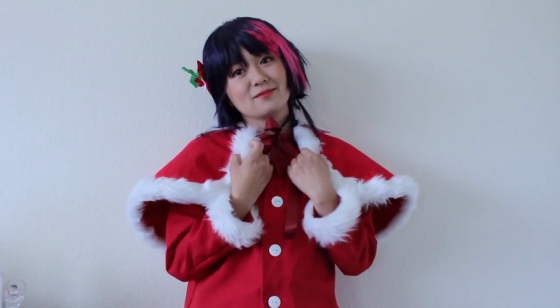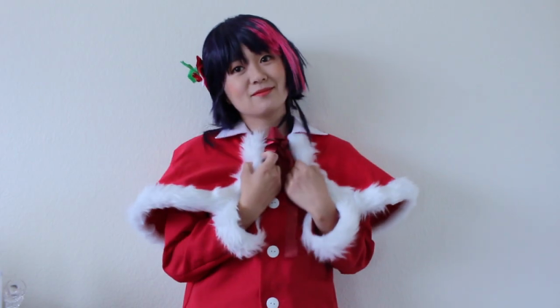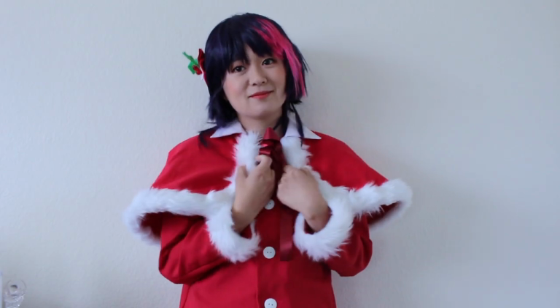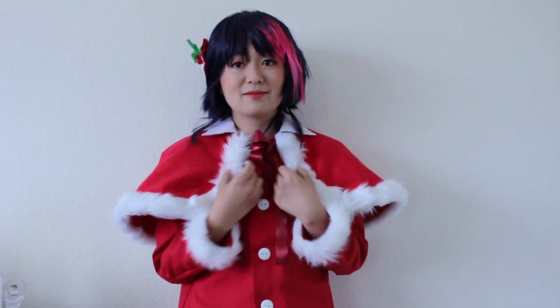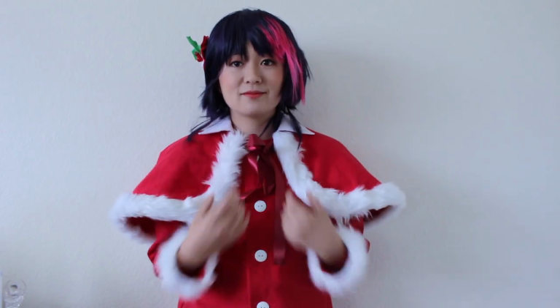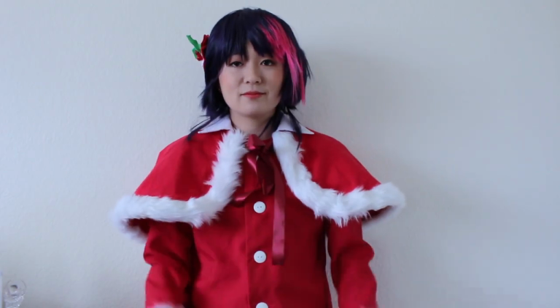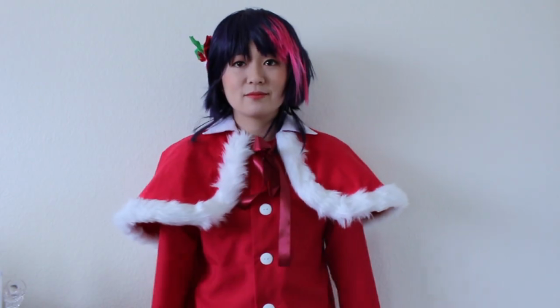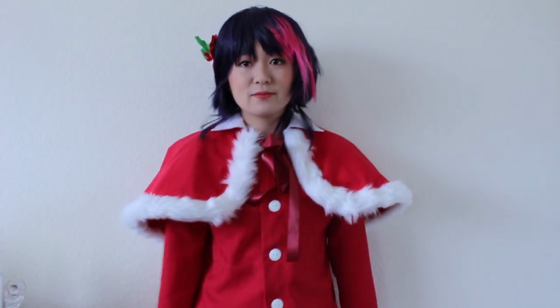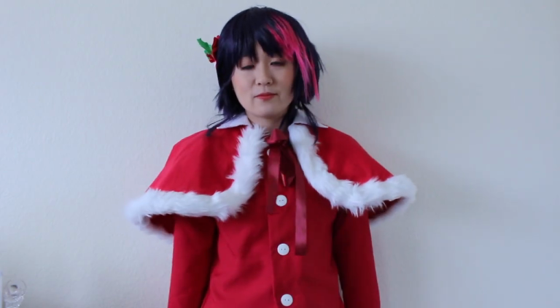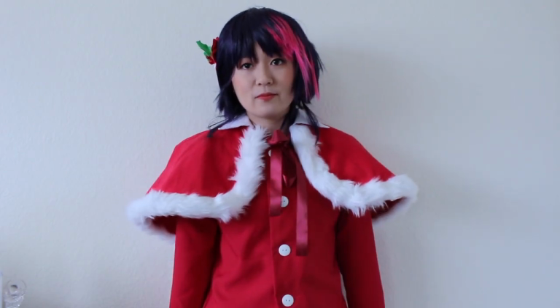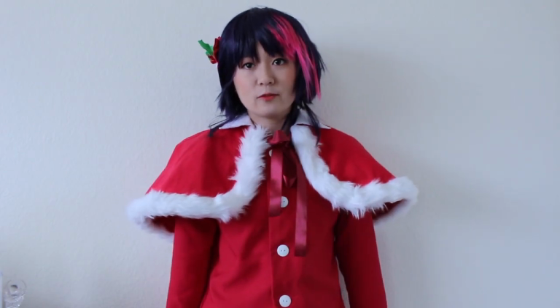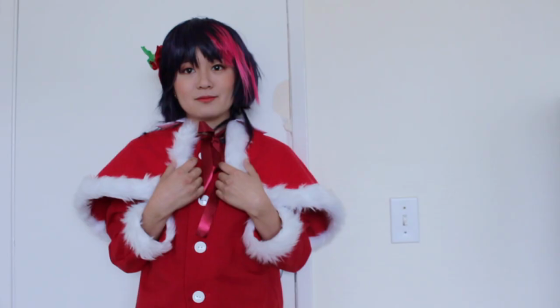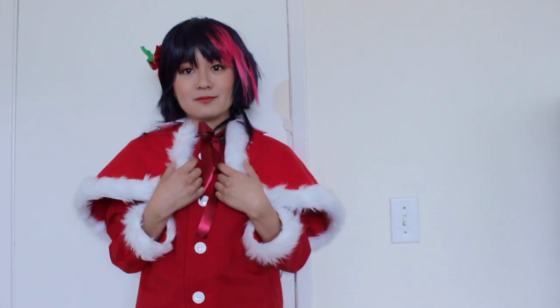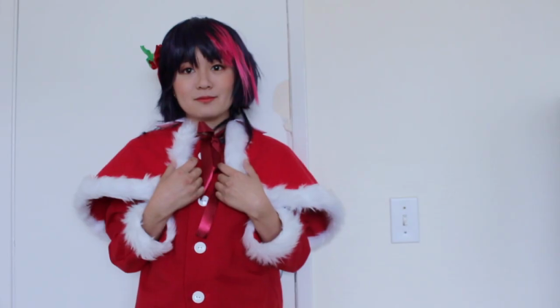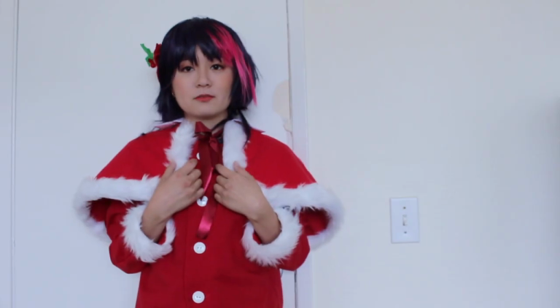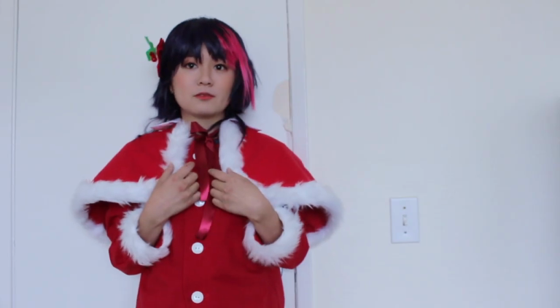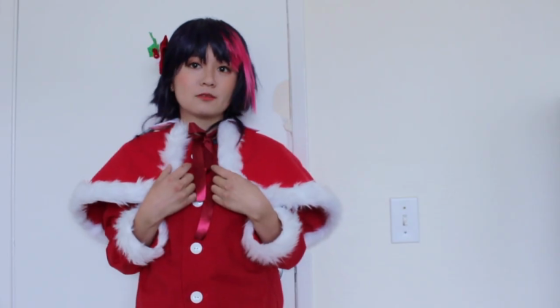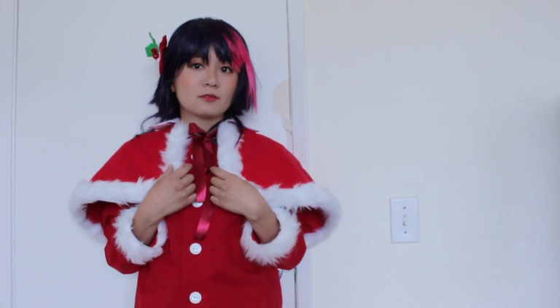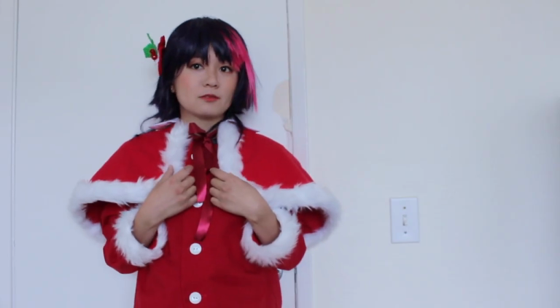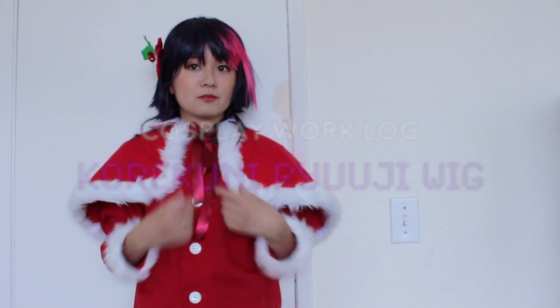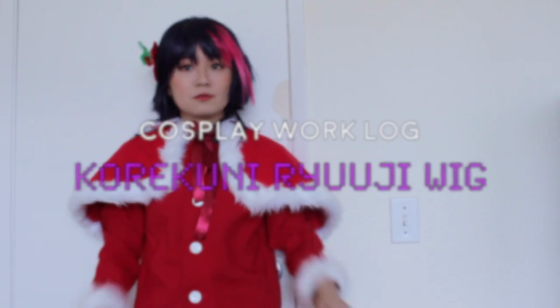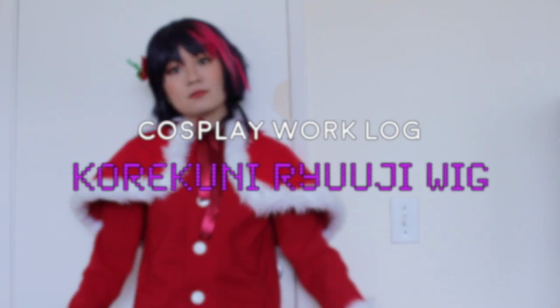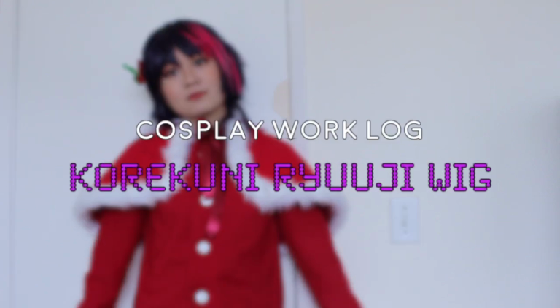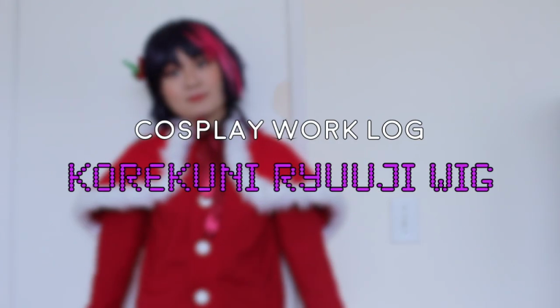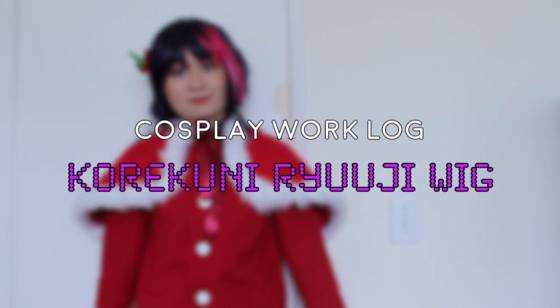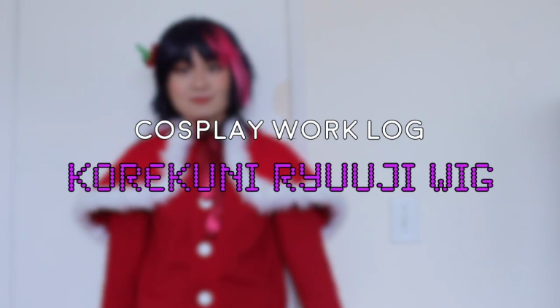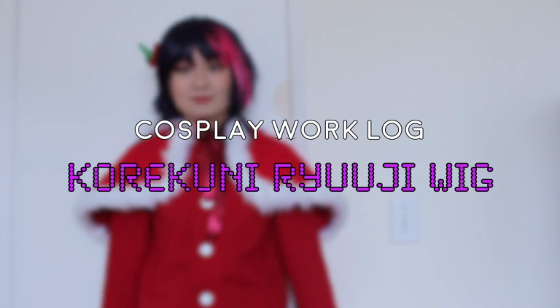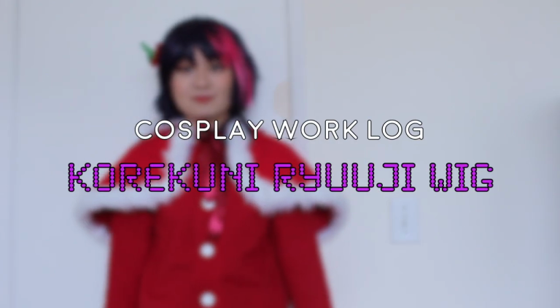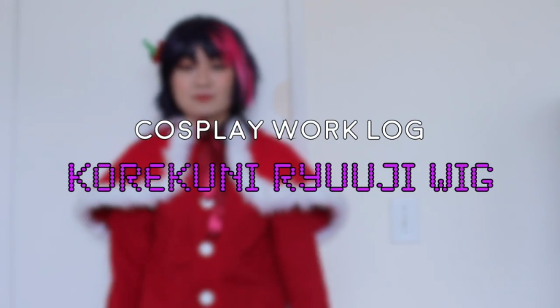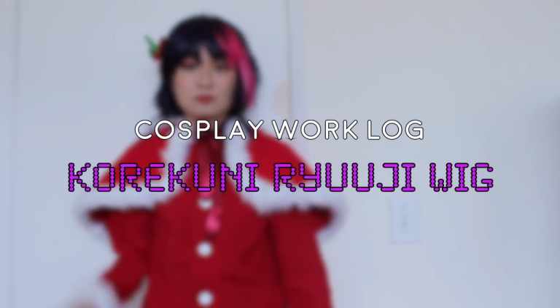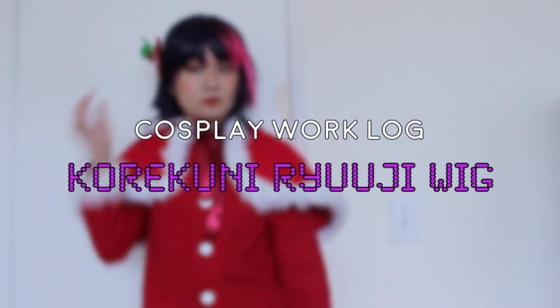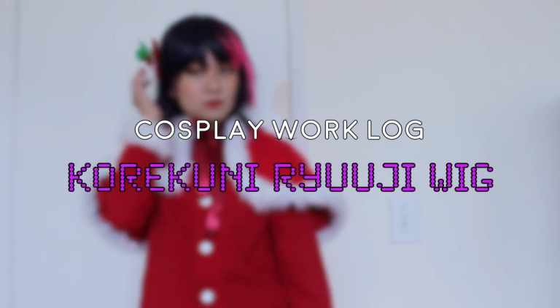Hi guys, it's Cody and welcome back to my channel. Today I'll be showing you guys how I styled my Ryuji wig from Bee Project.